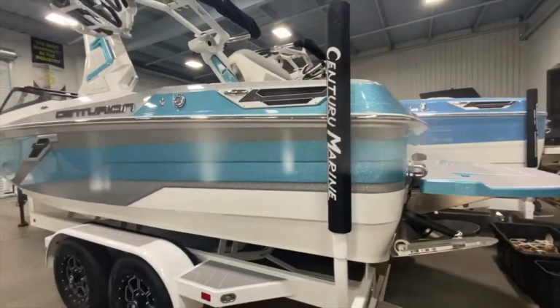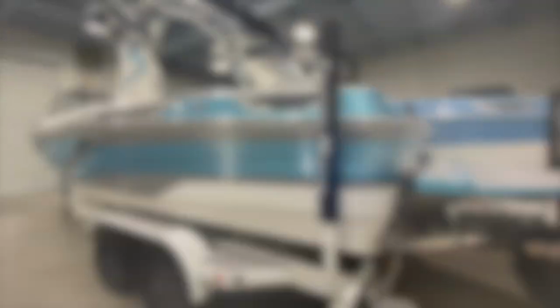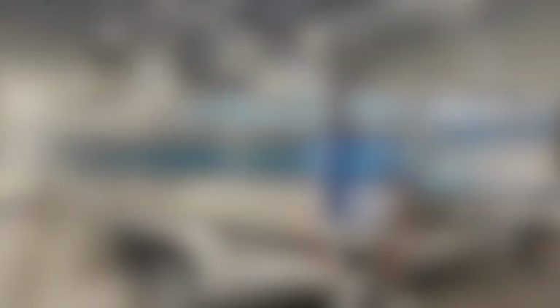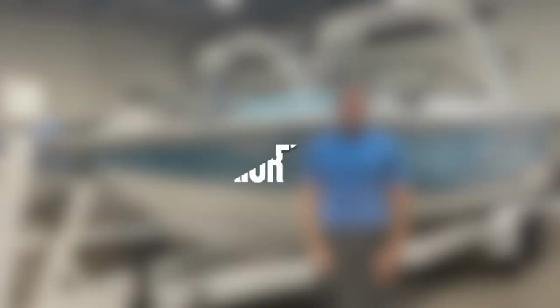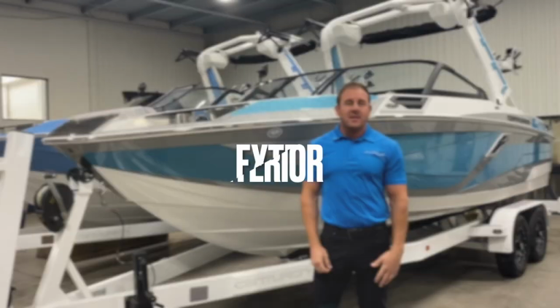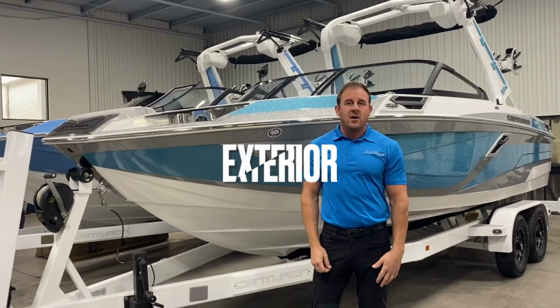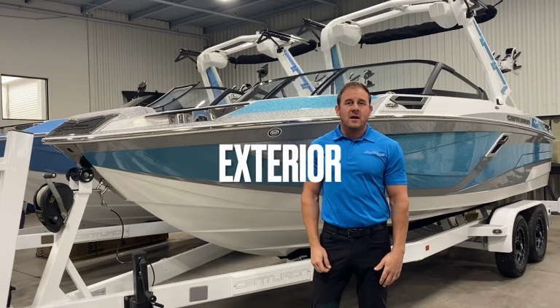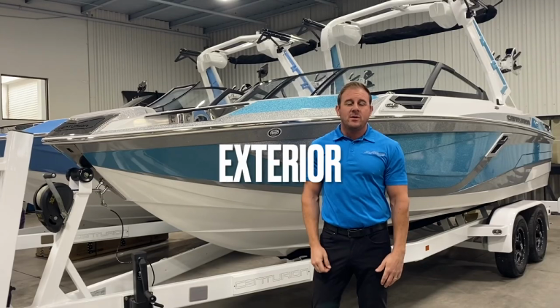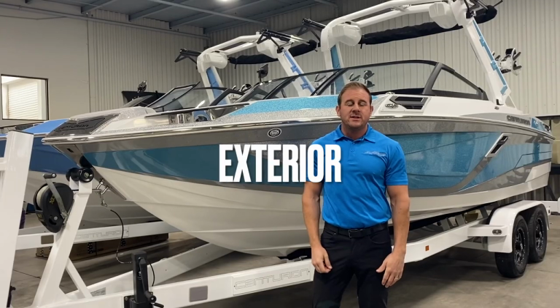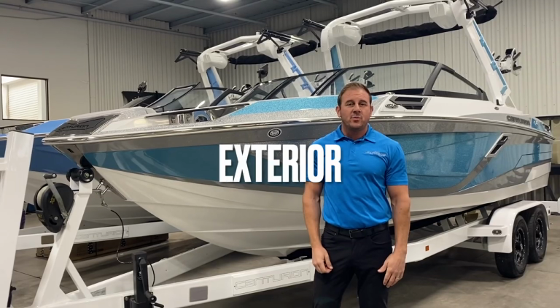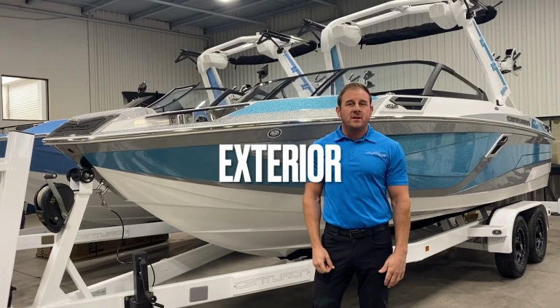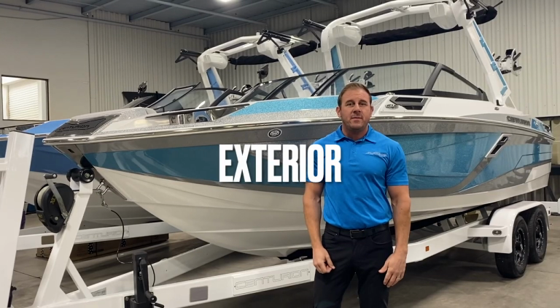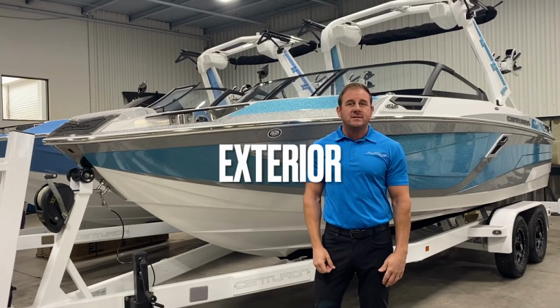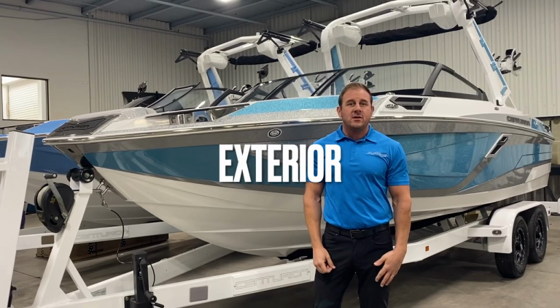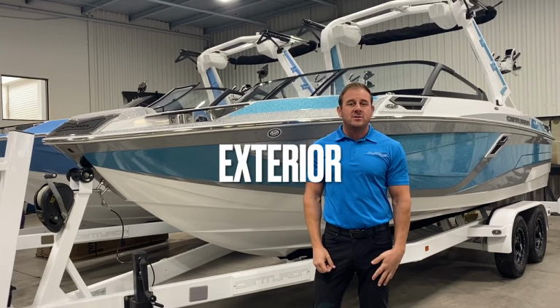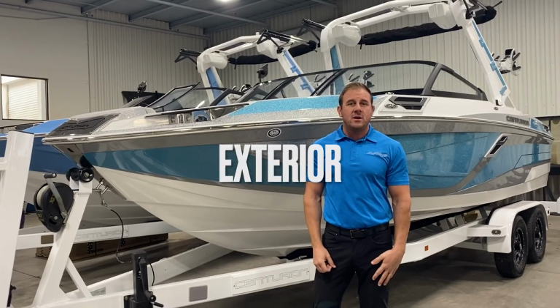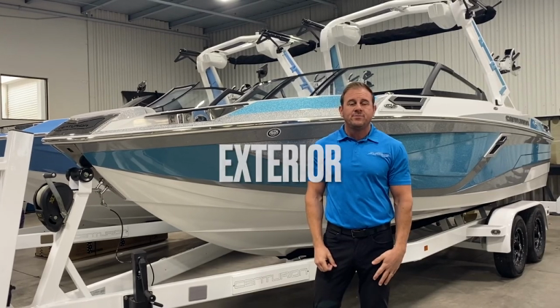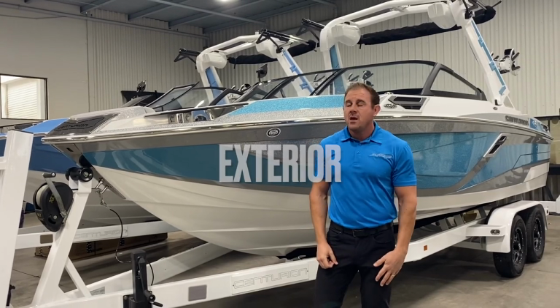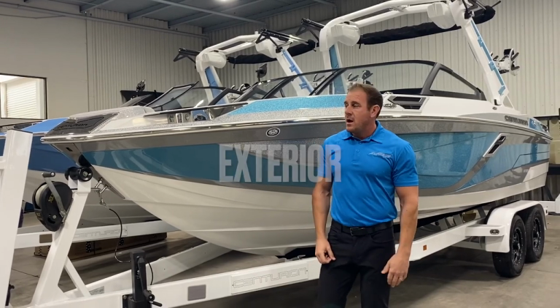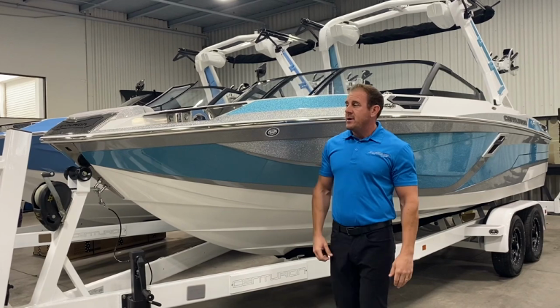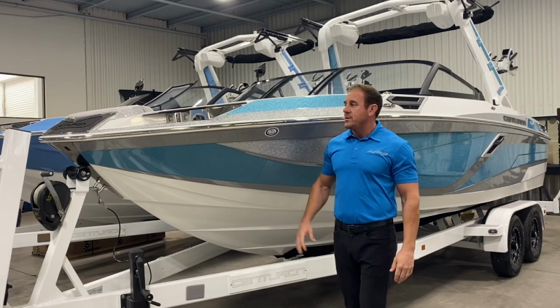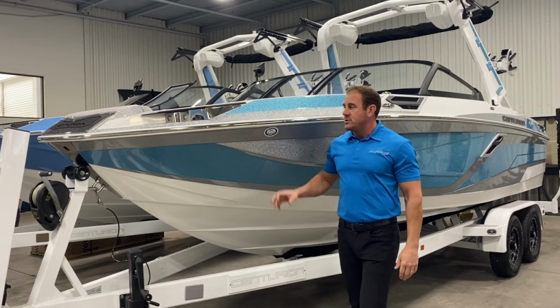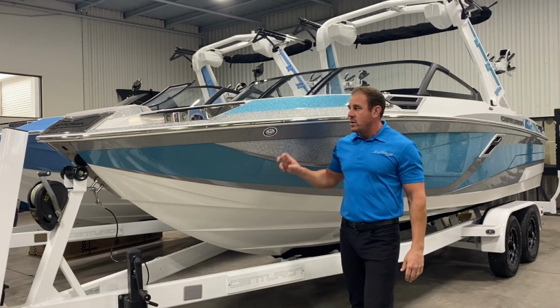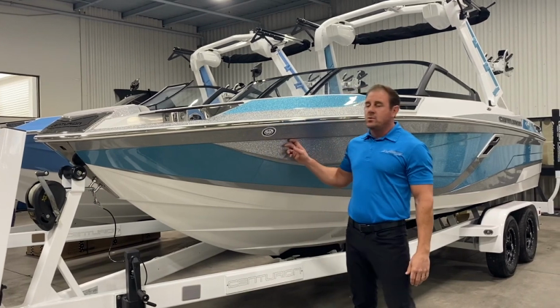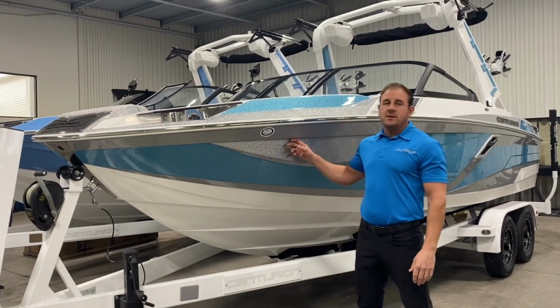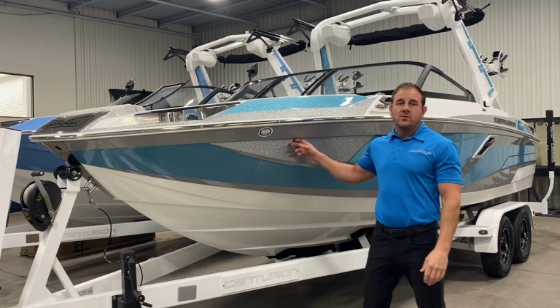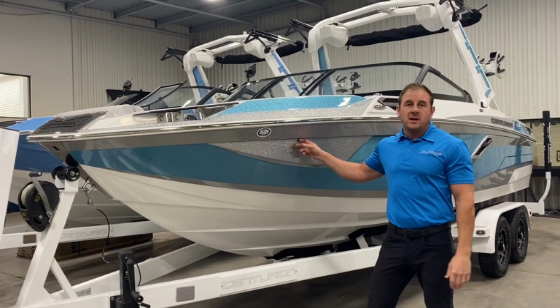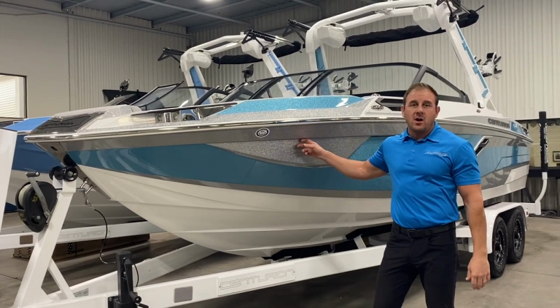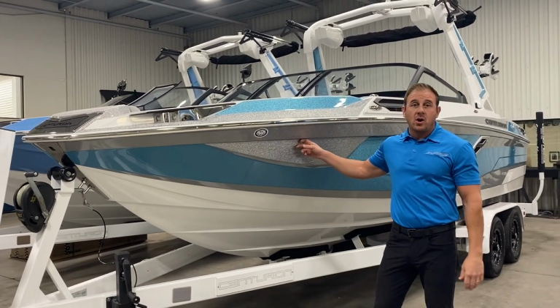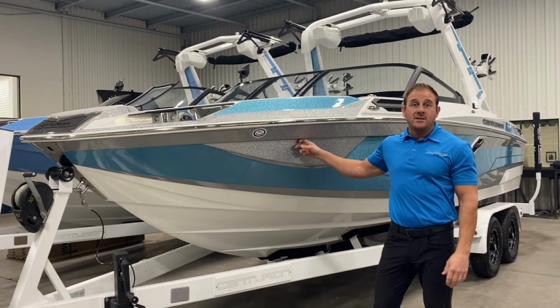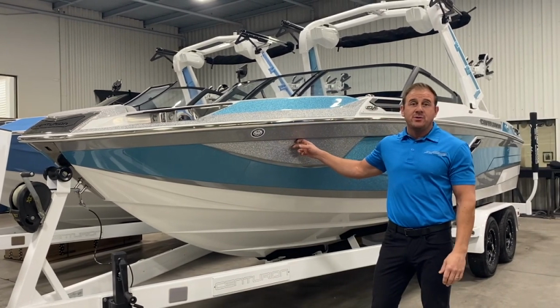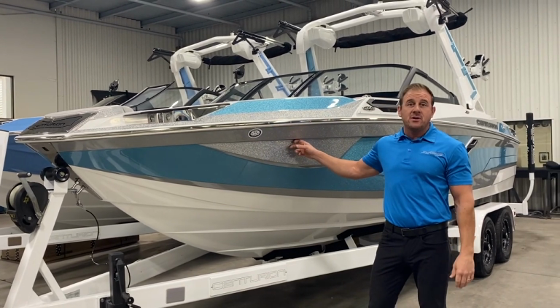Hi, my name is Matt Long. I'm with Century Marine in Mesa, Arizona. I'm here with our 2023 RI-230.